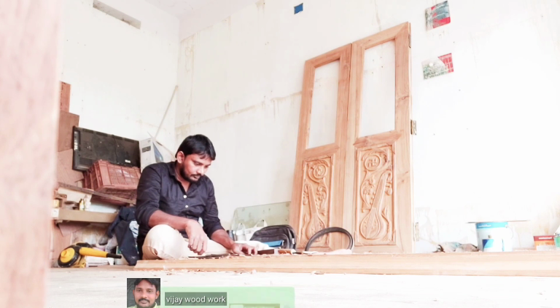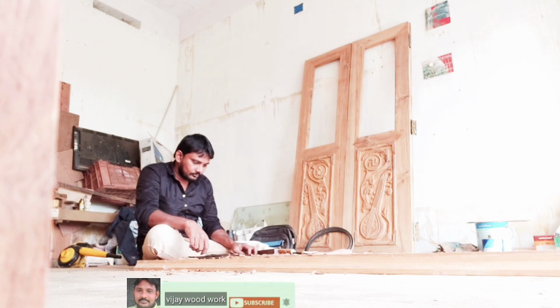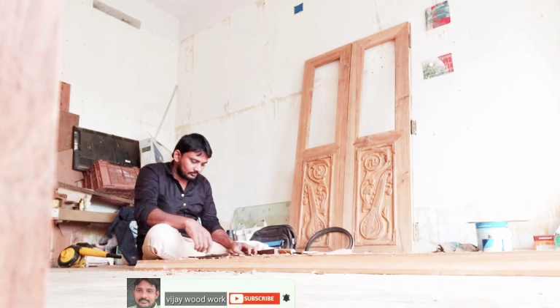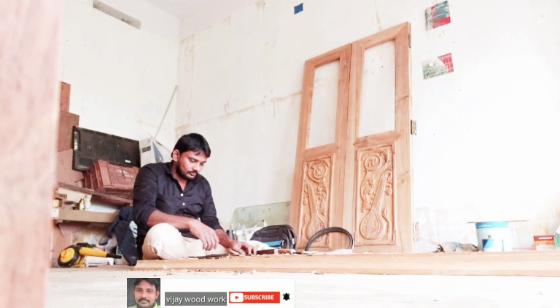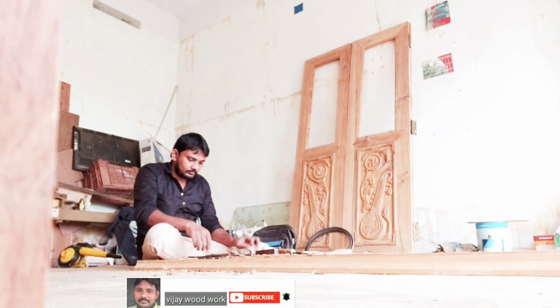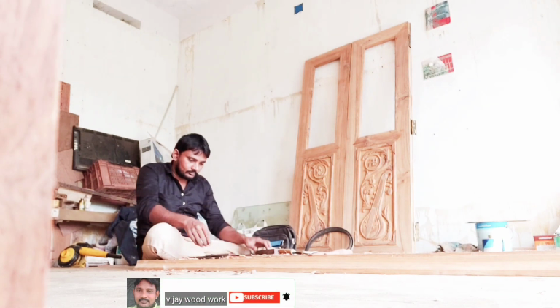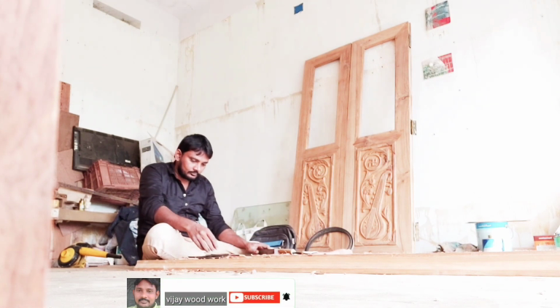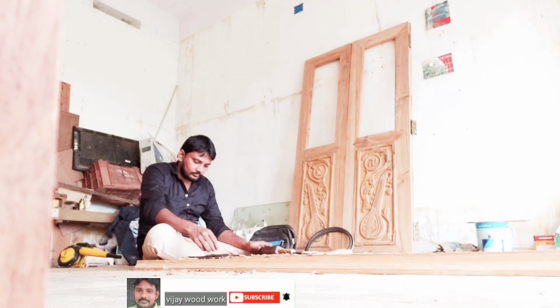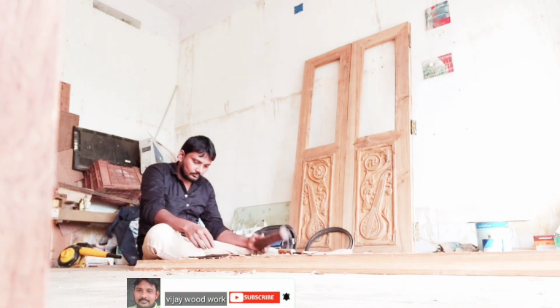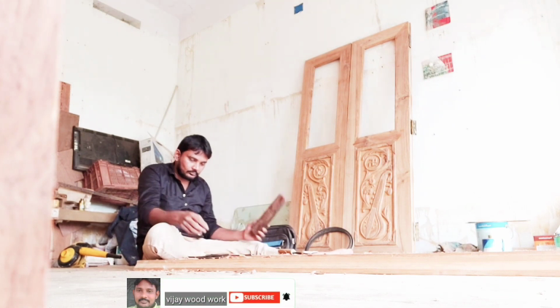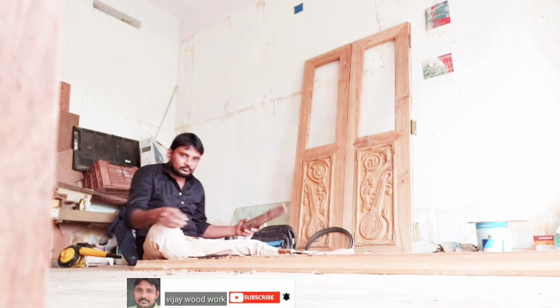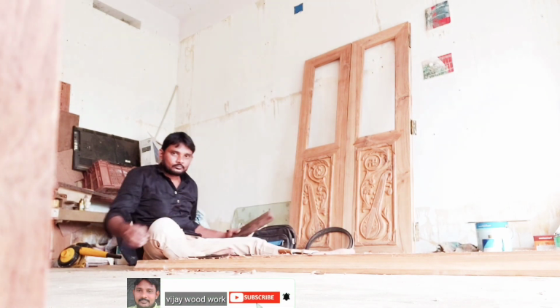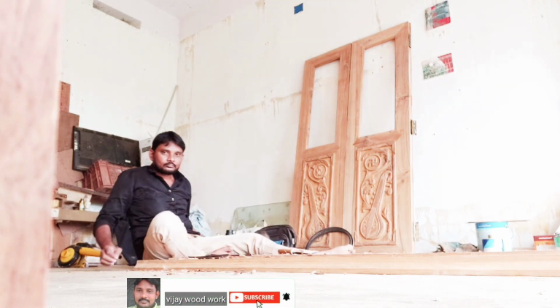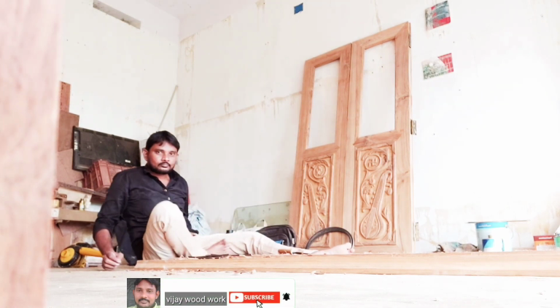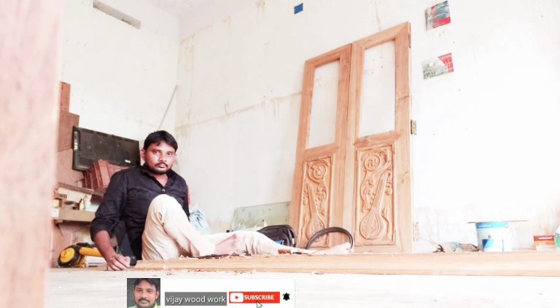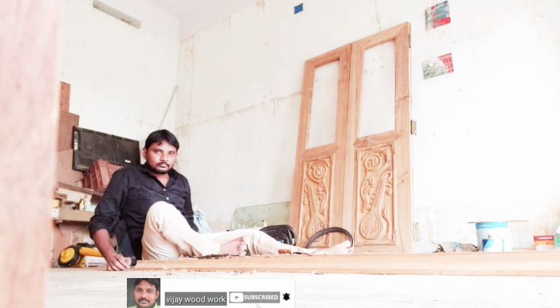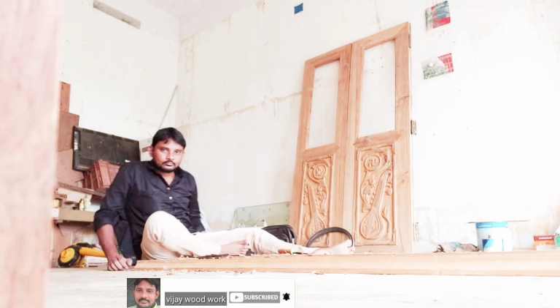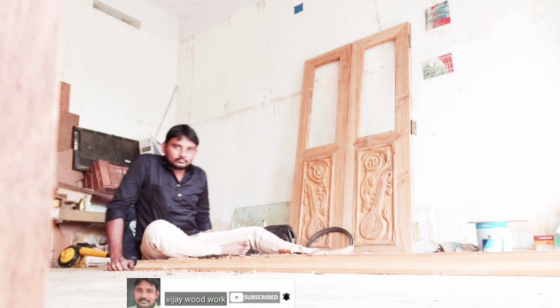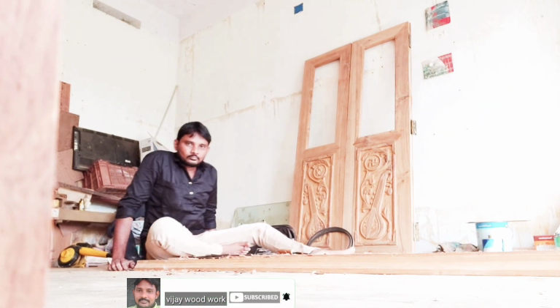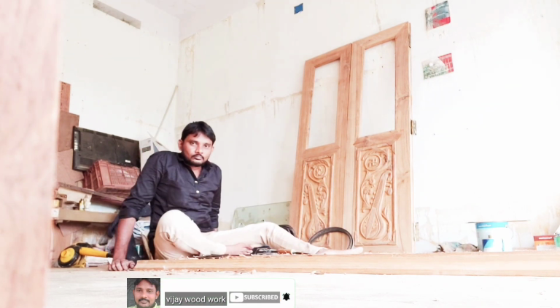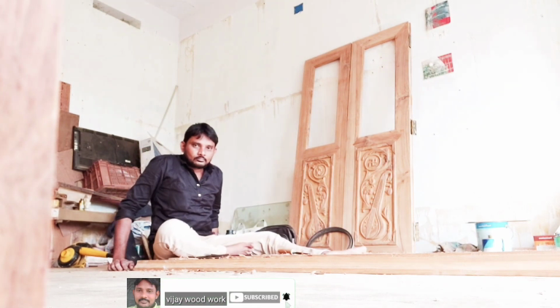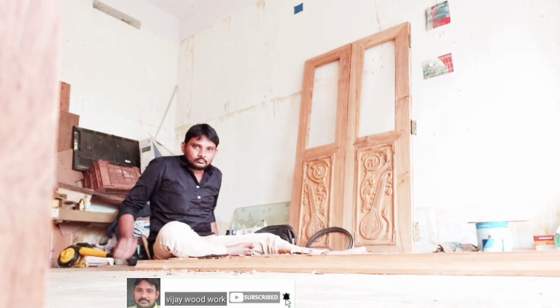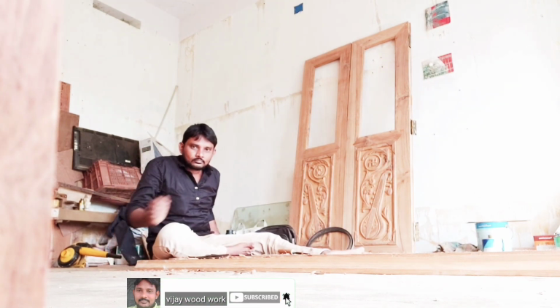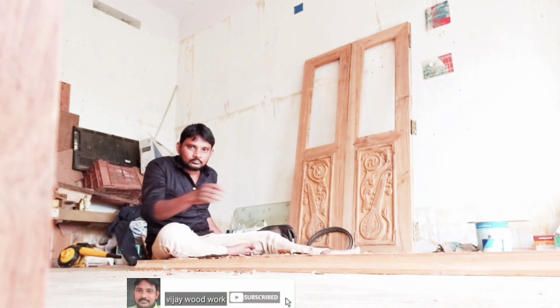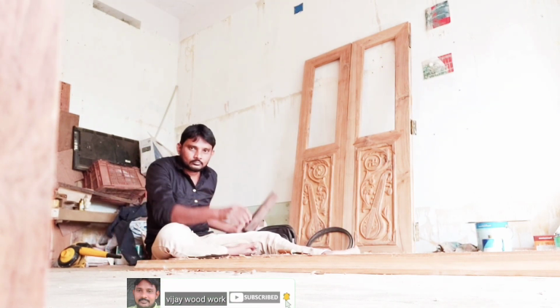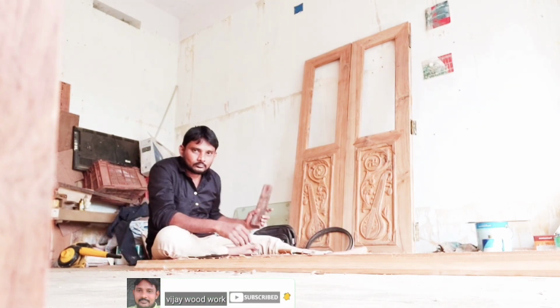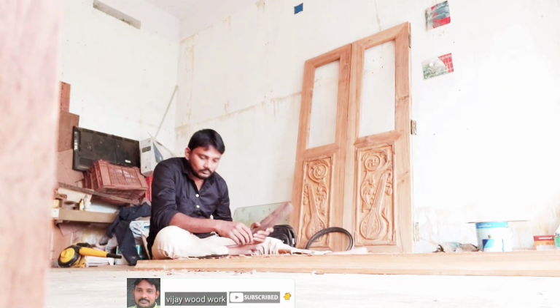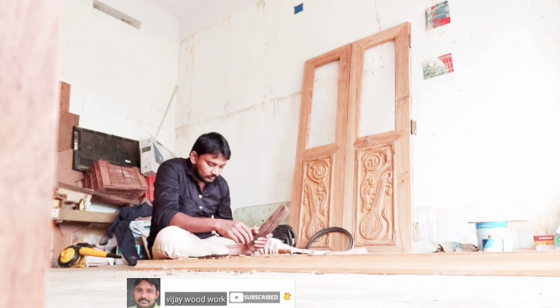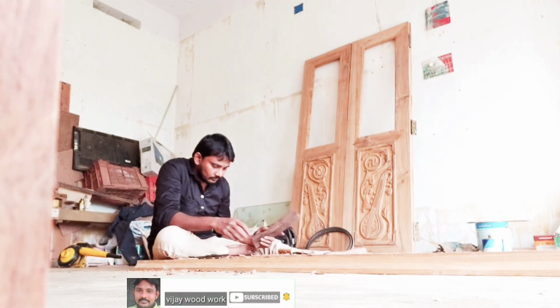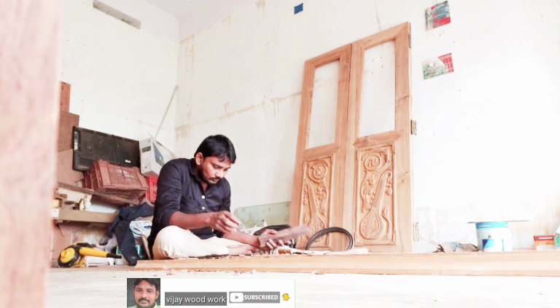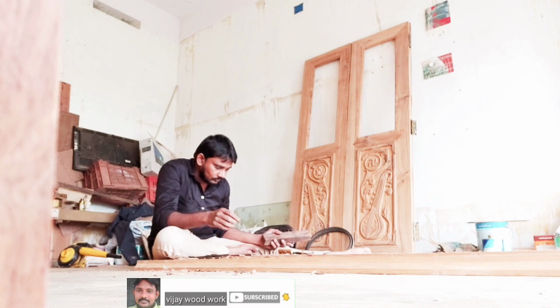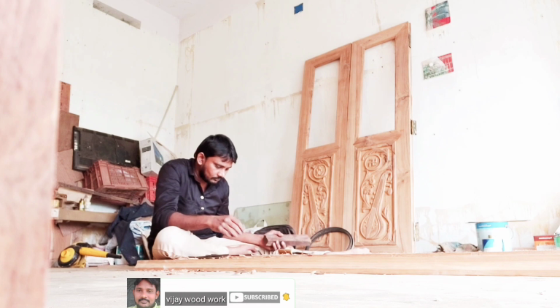Hello friends, this is the main door, double door, wood carving.